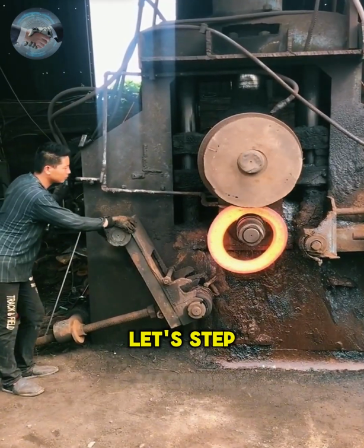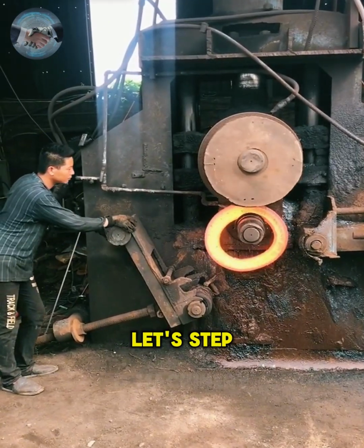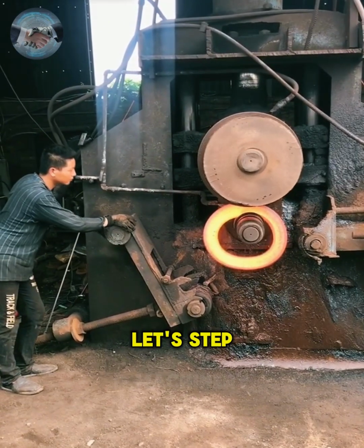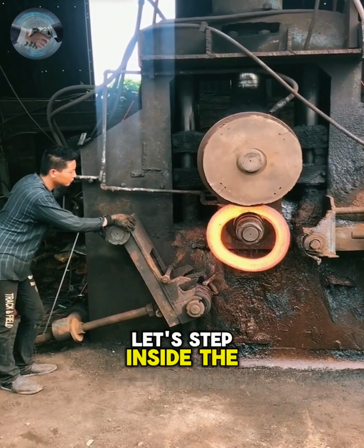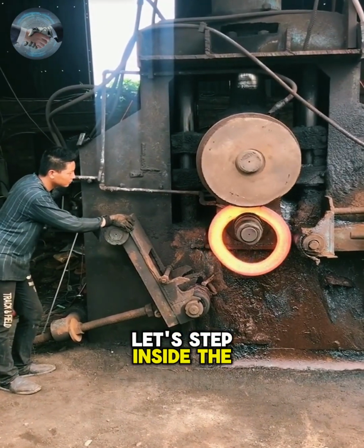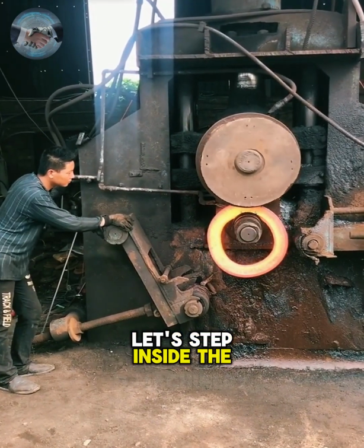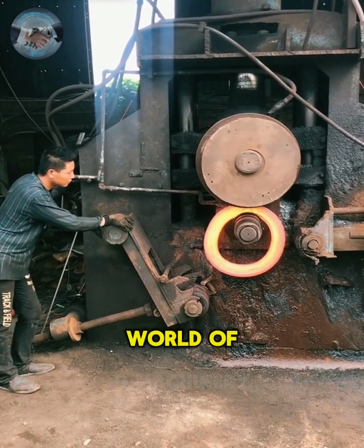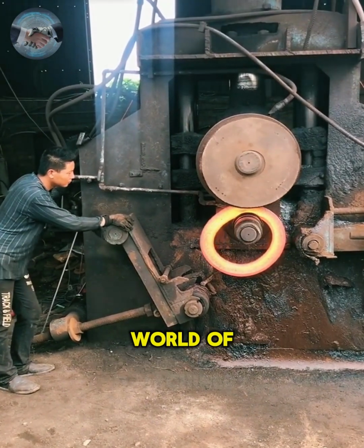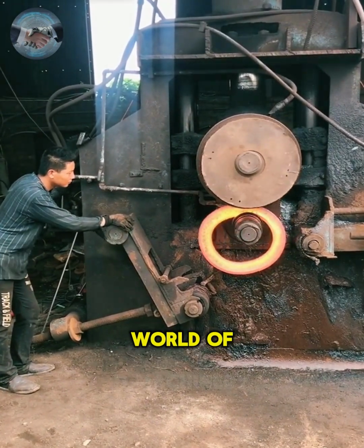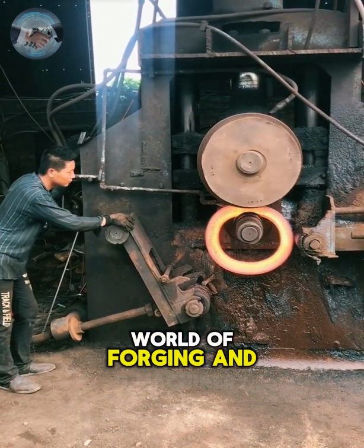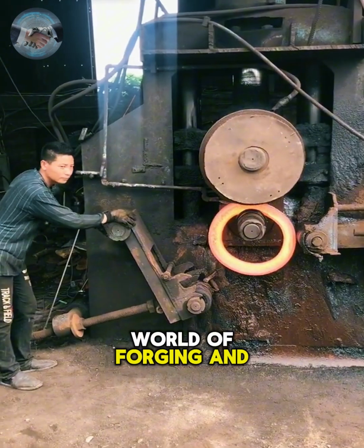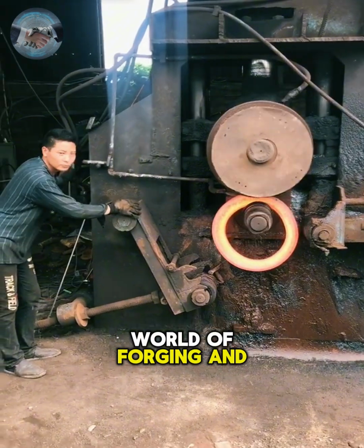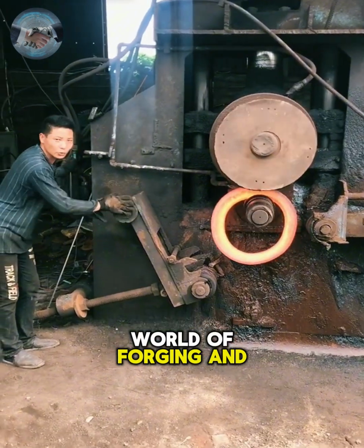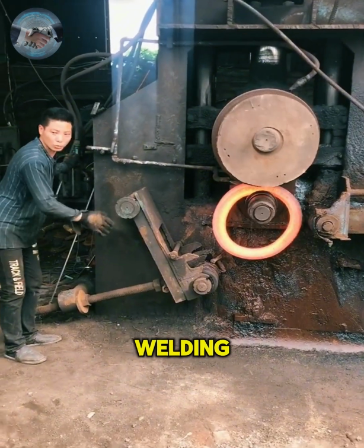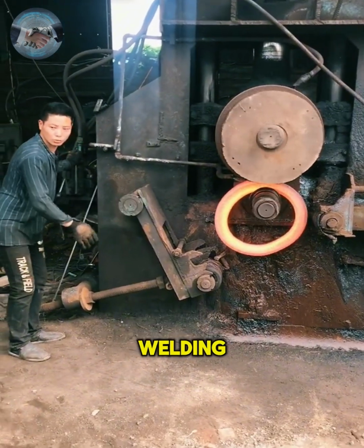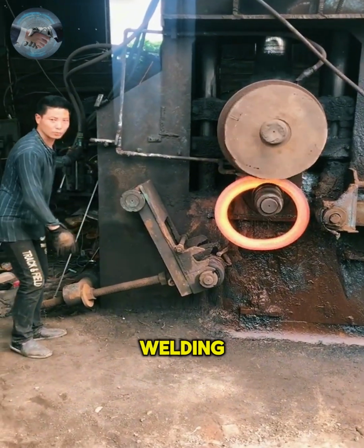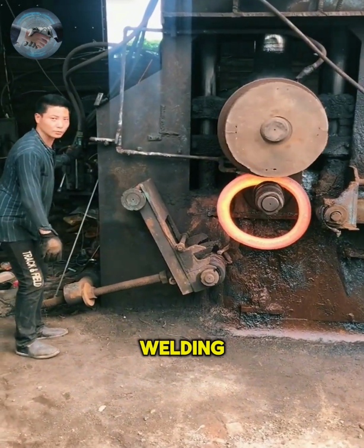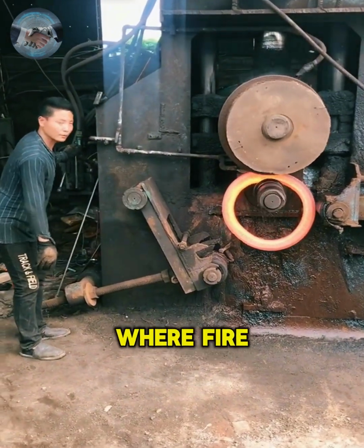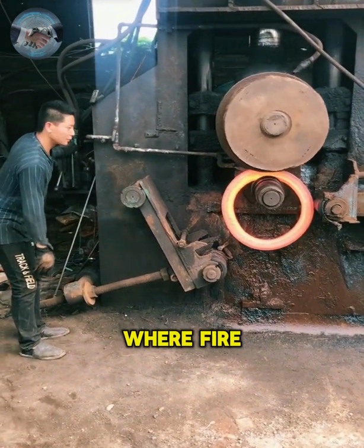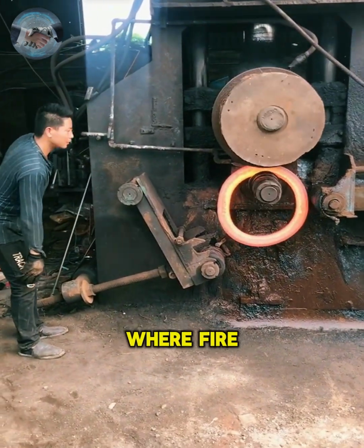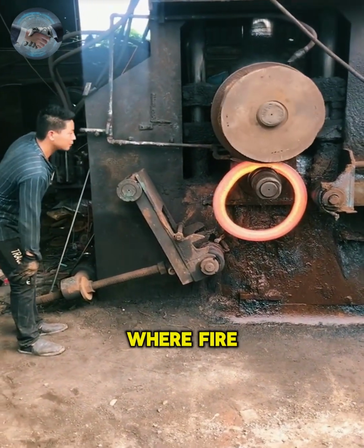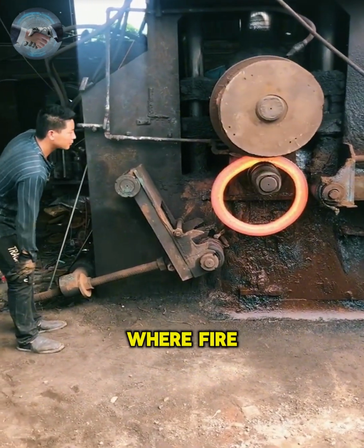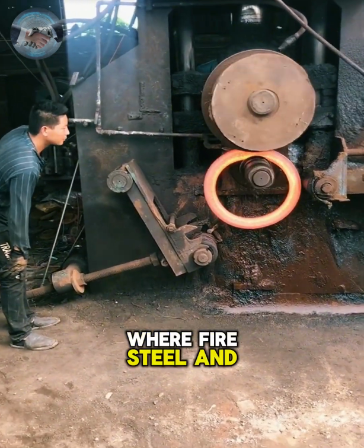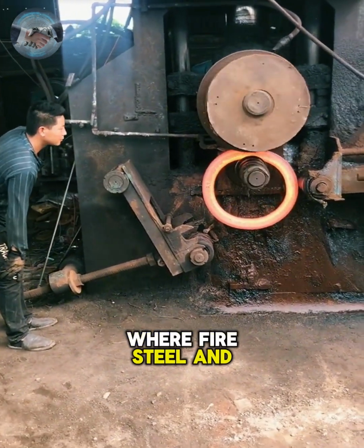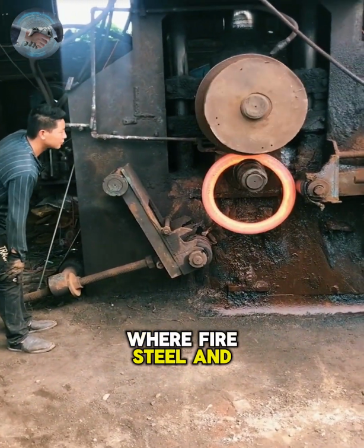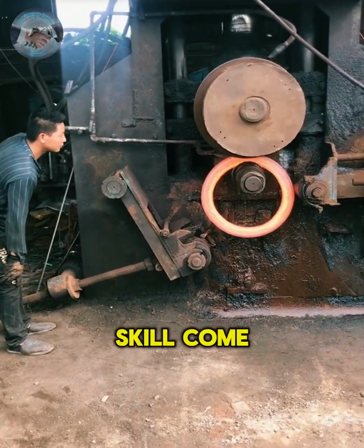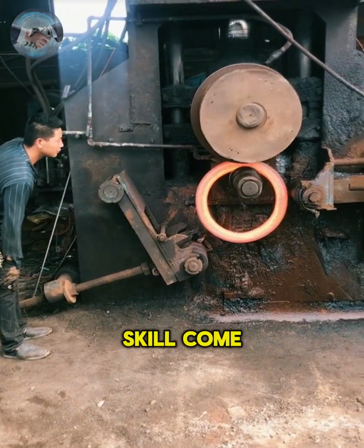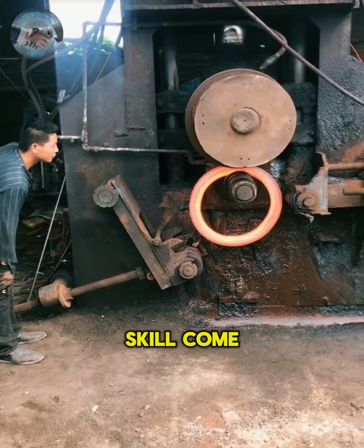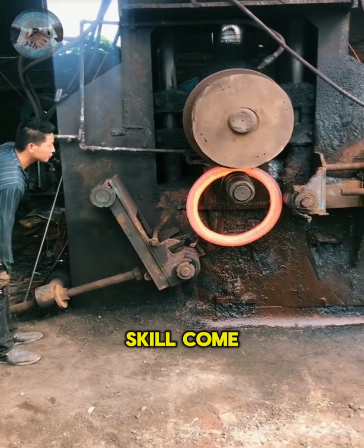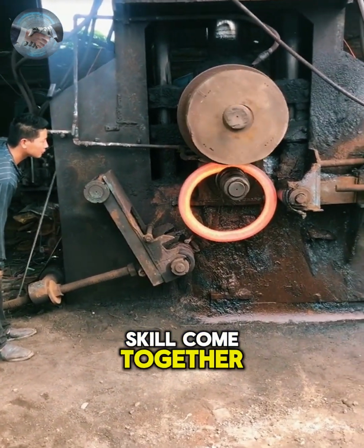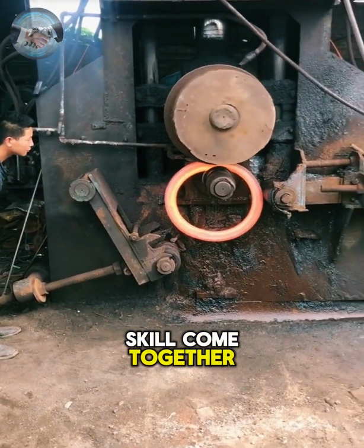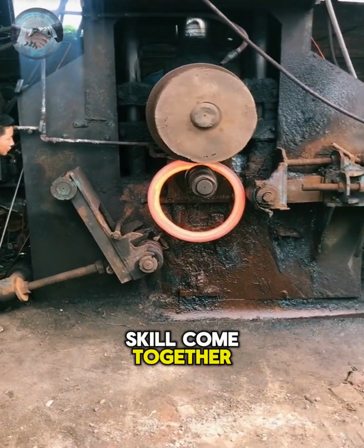Let's step inside the world of forging and welding, where fire, steel and skill come together.